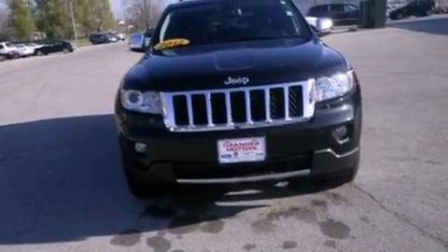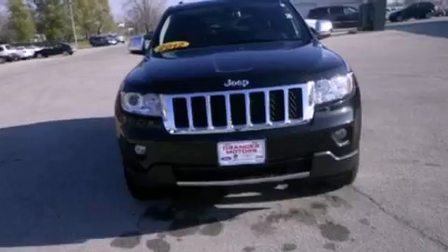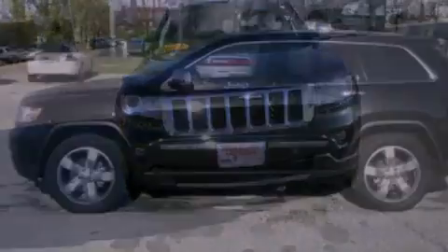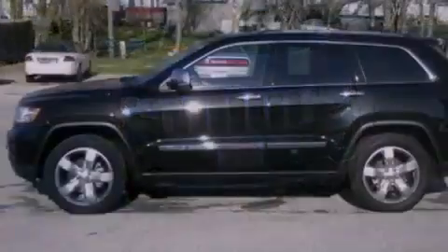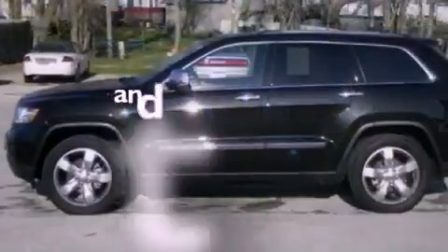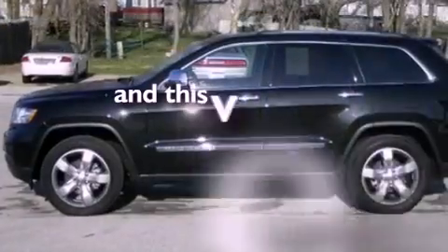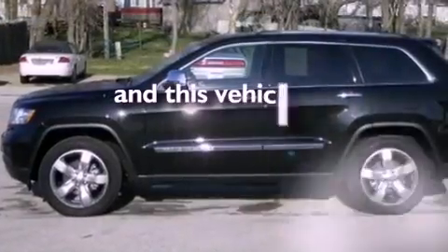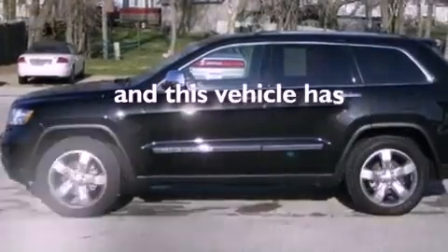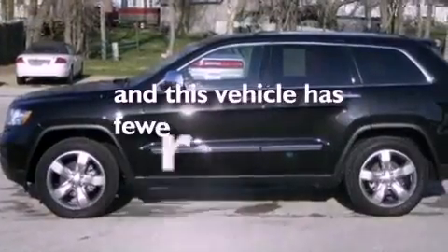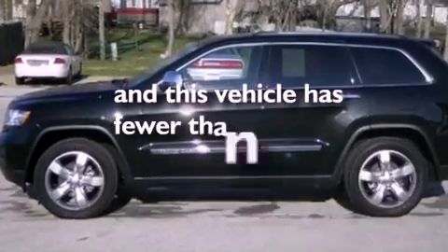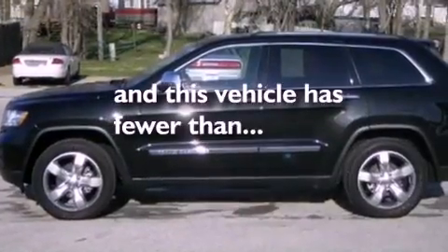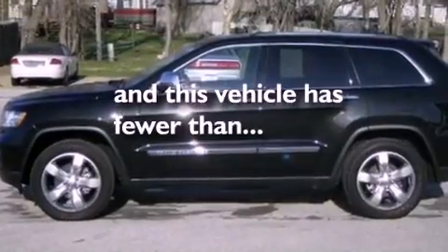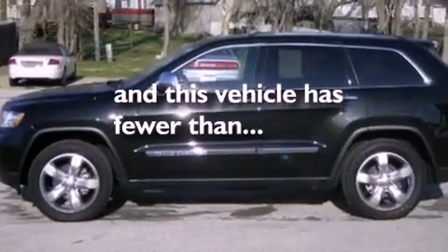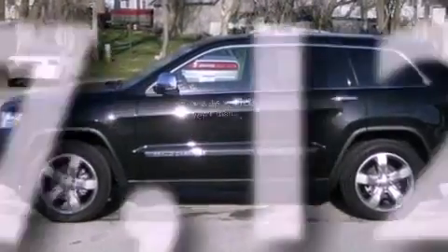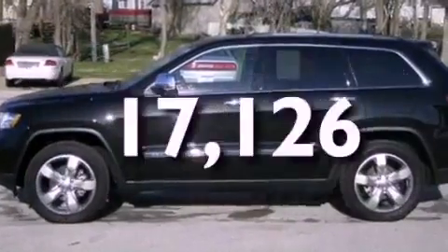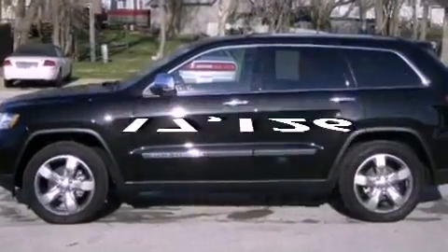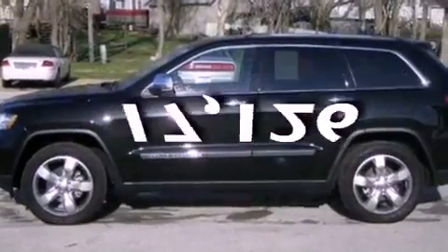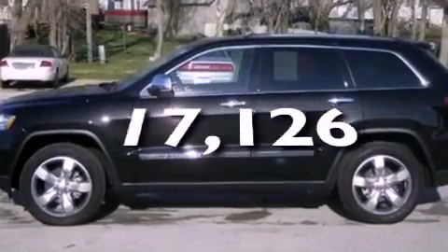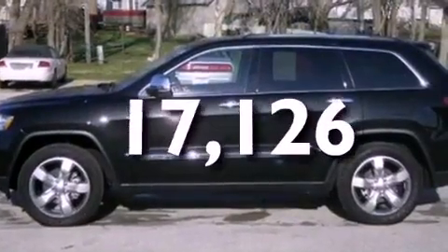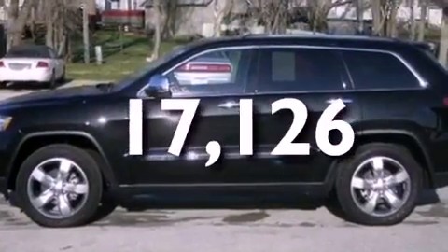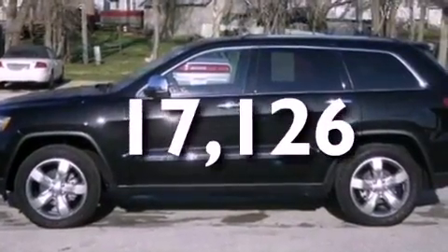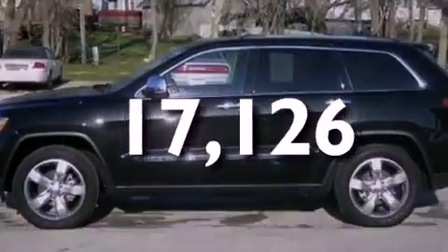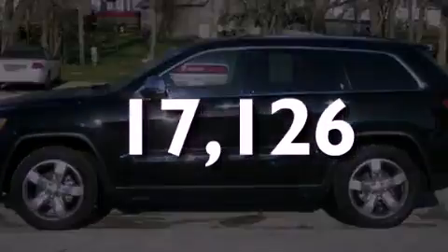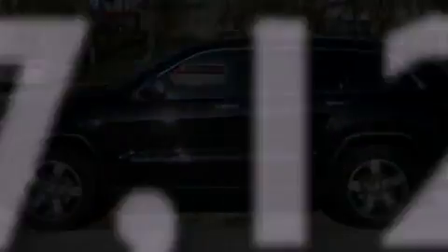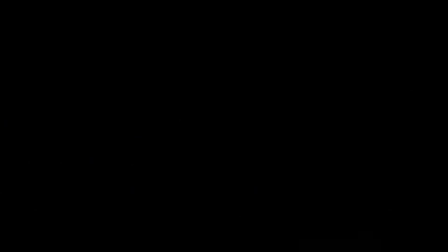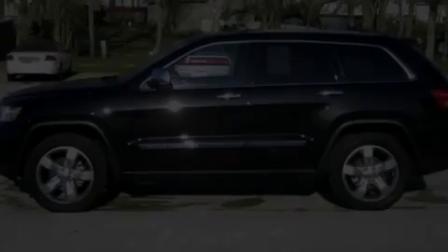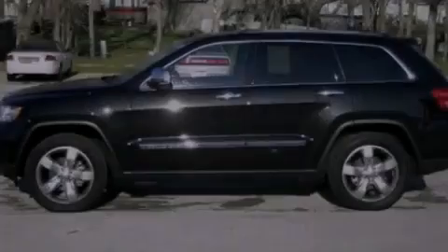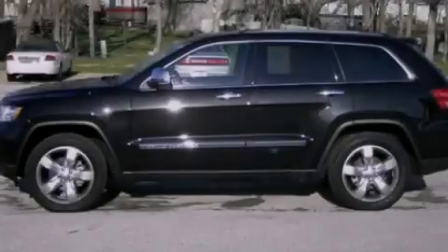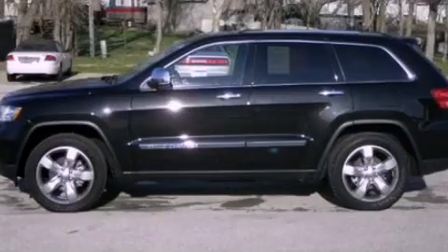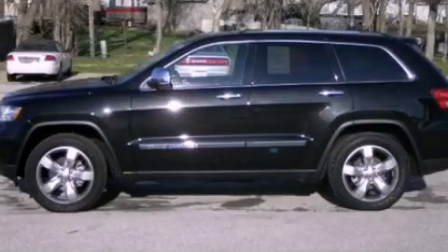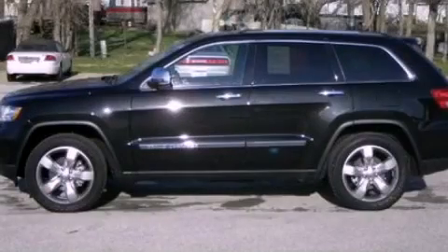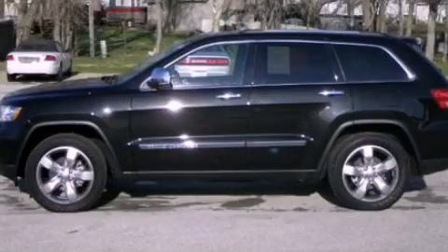And this vehicle has fewer than 18,000 miles on the odometer. Please call us today for more information on this great vehicle.